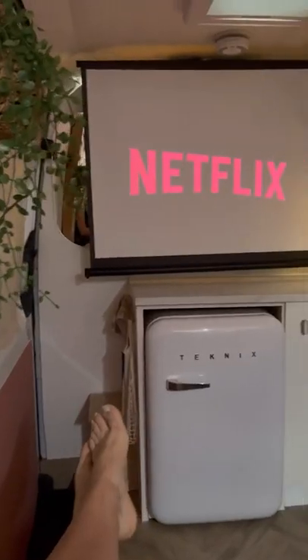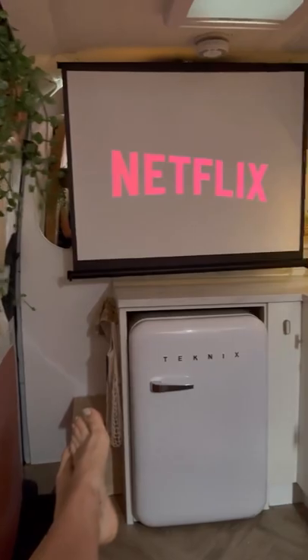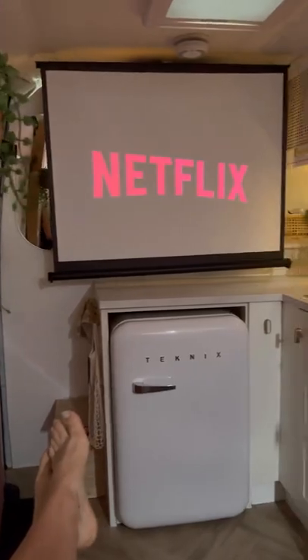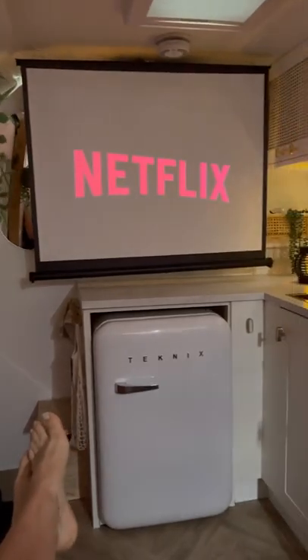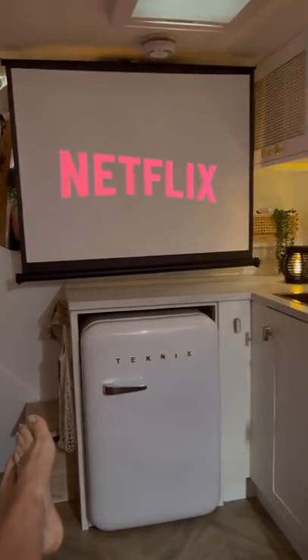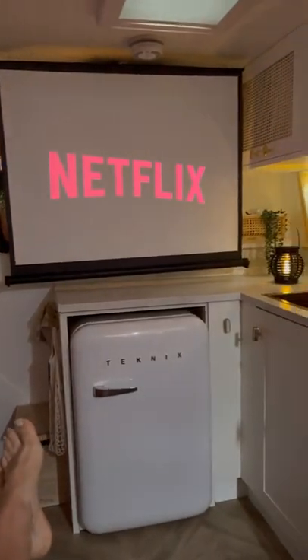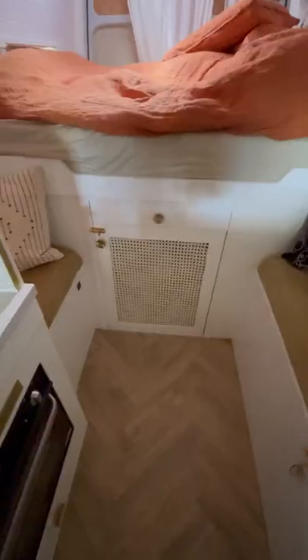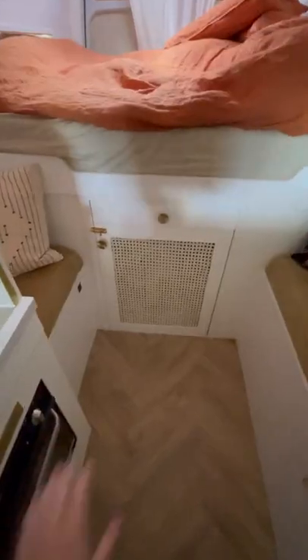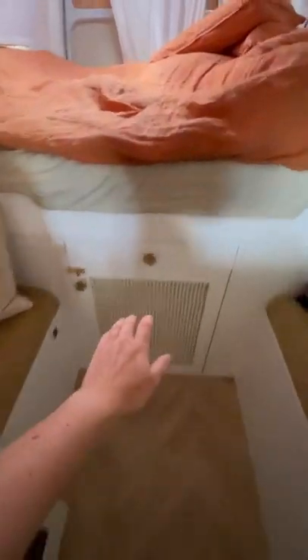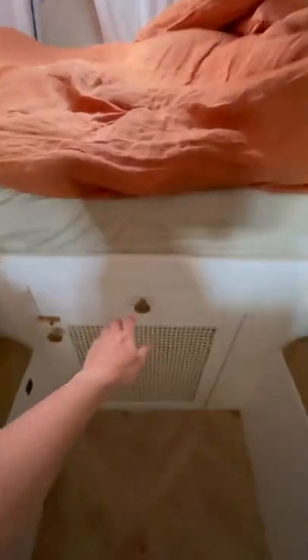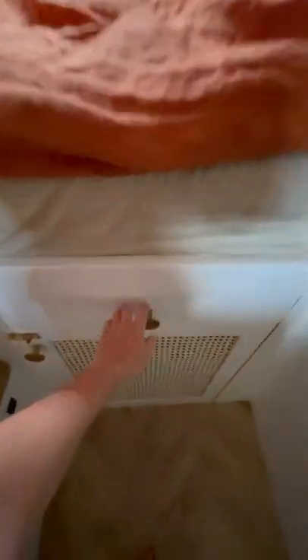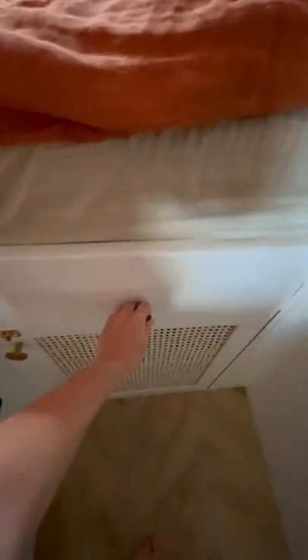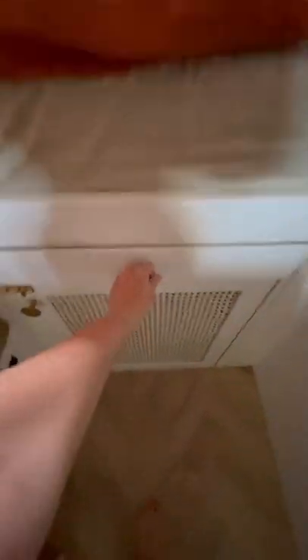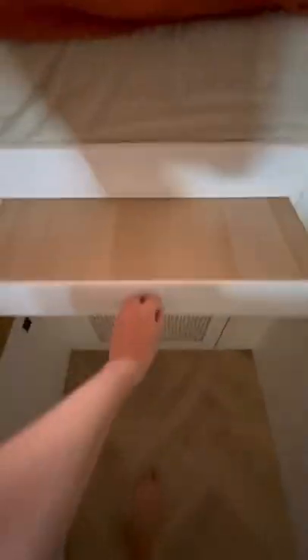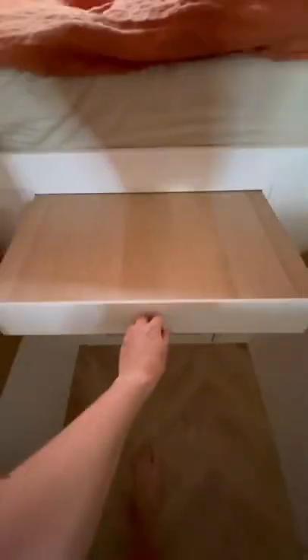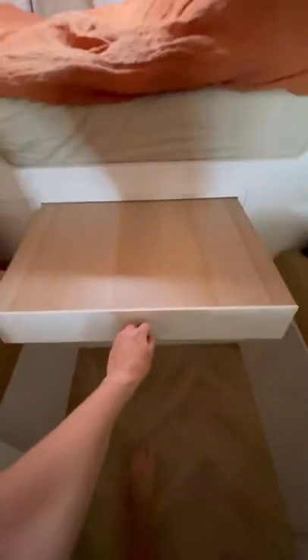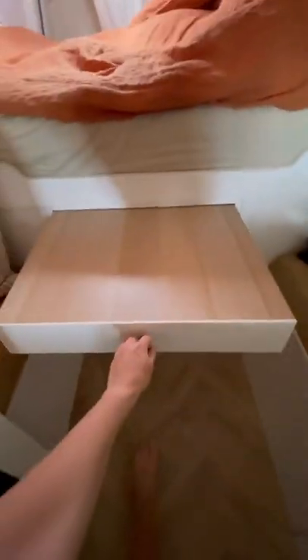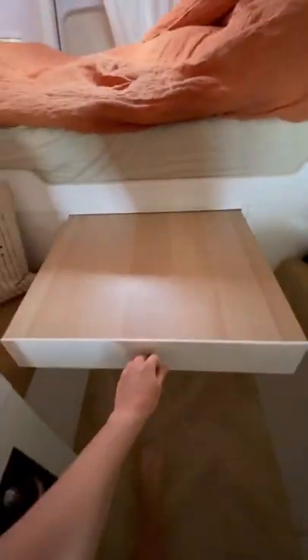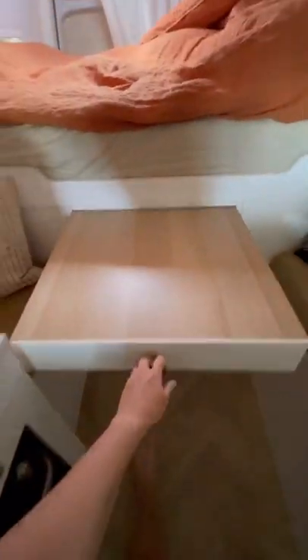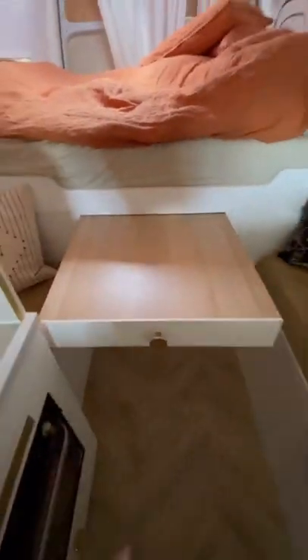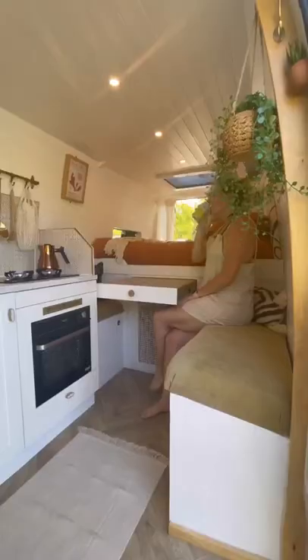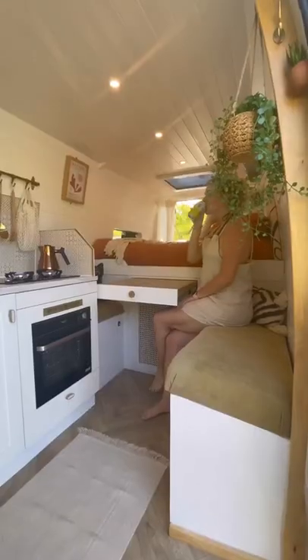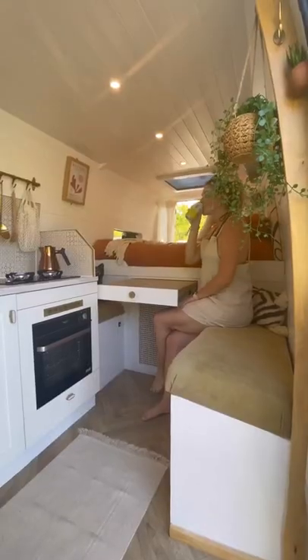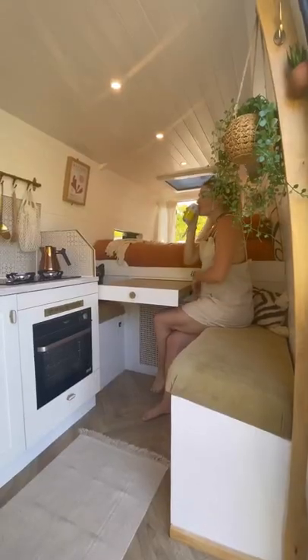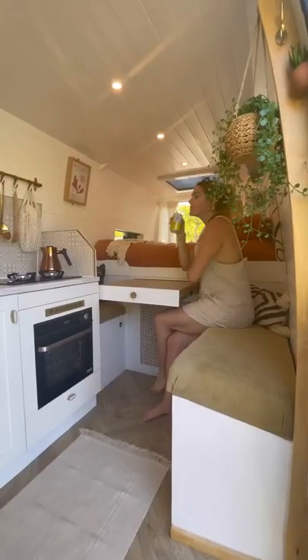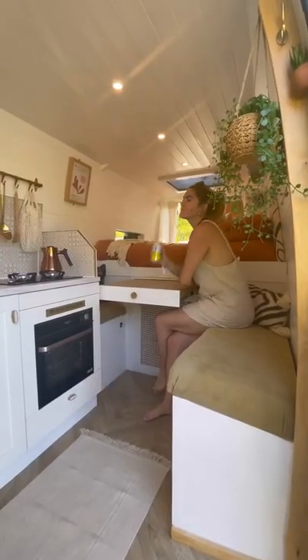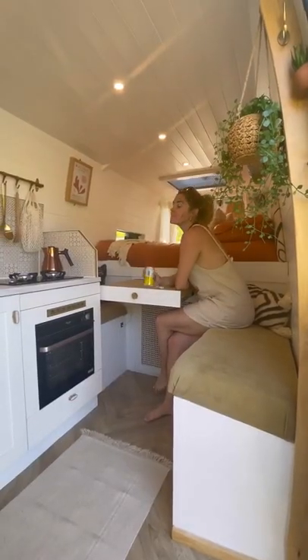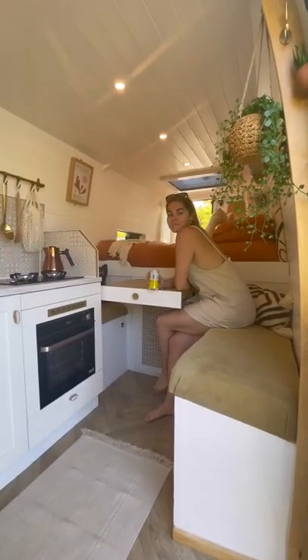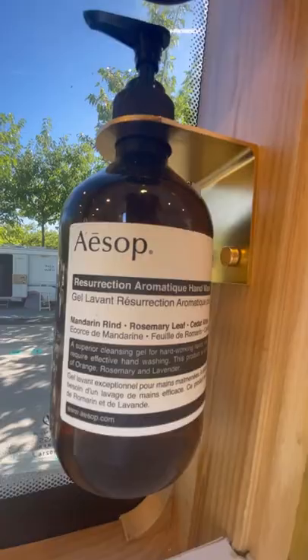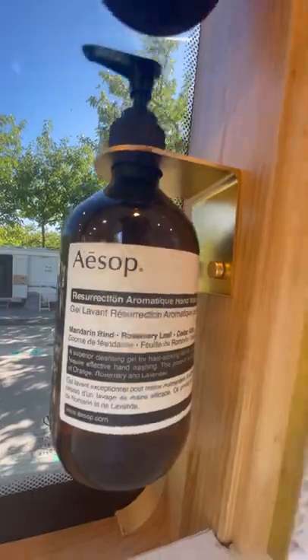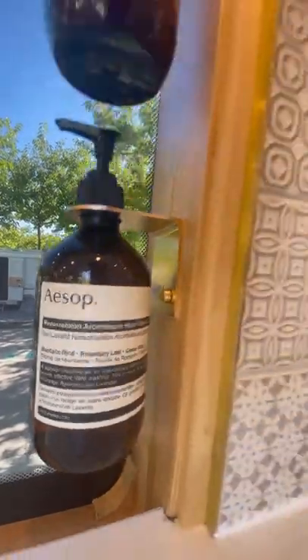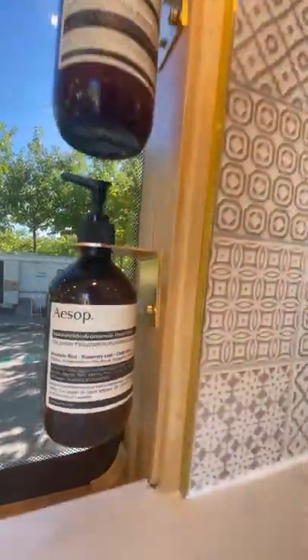This area transforms at night time into a home cinema, and if you're wondering where we eat, we've got a small table that pulls out under our bed so we can eat inside.